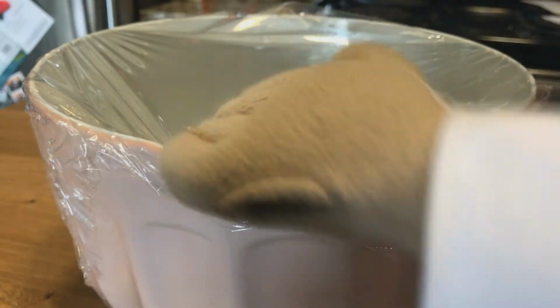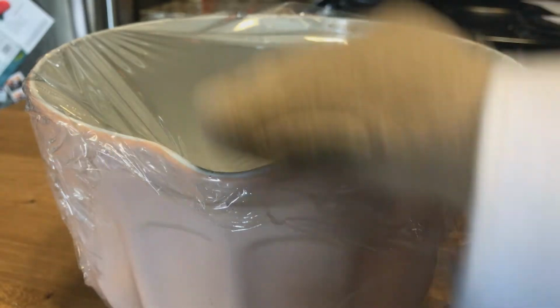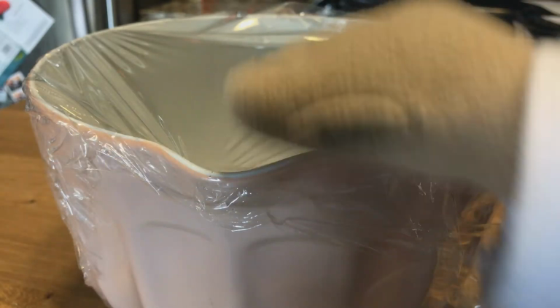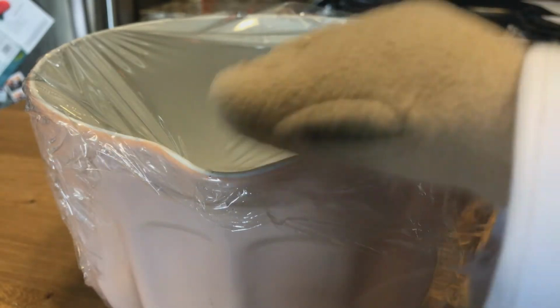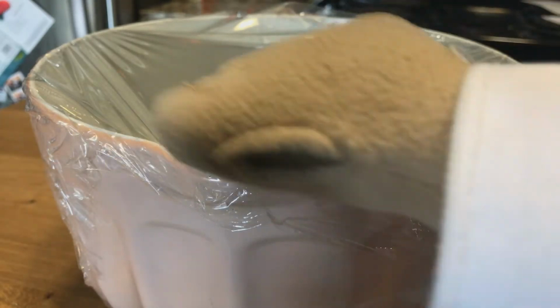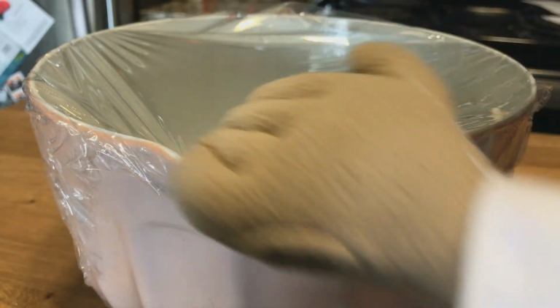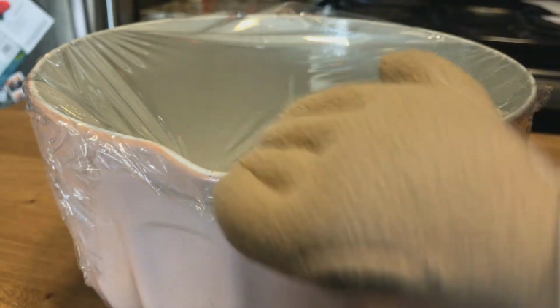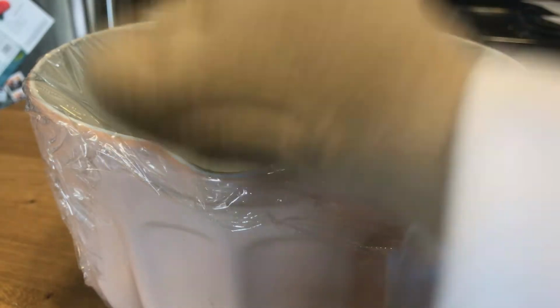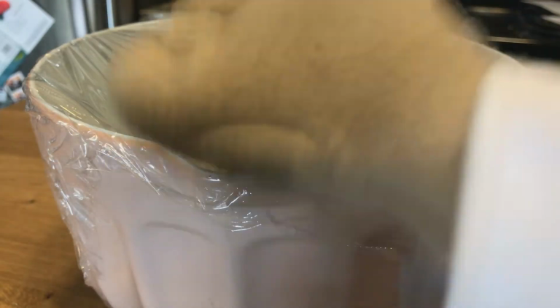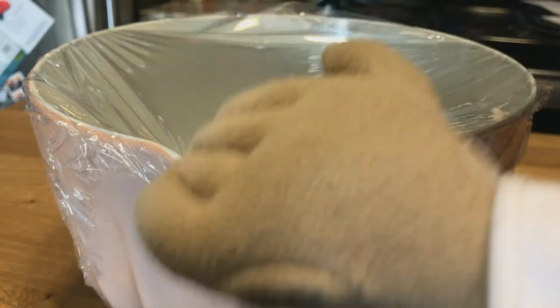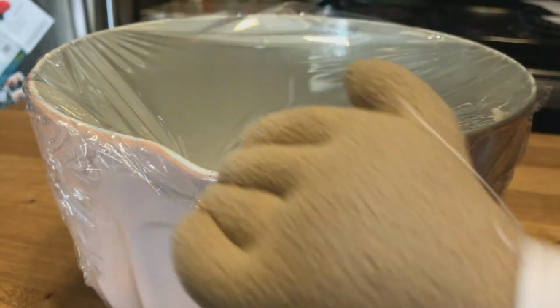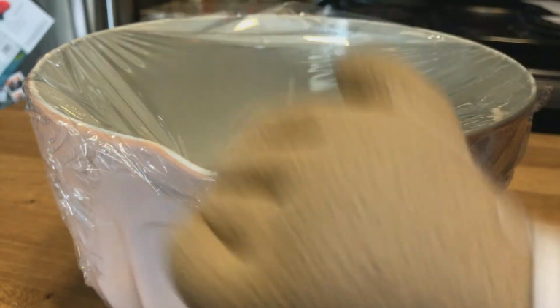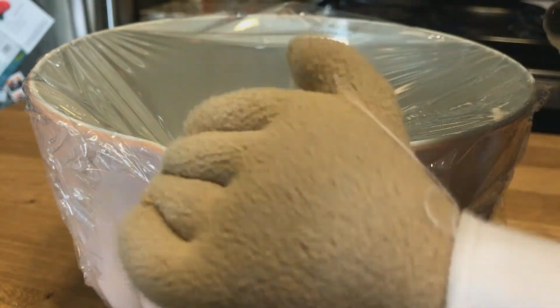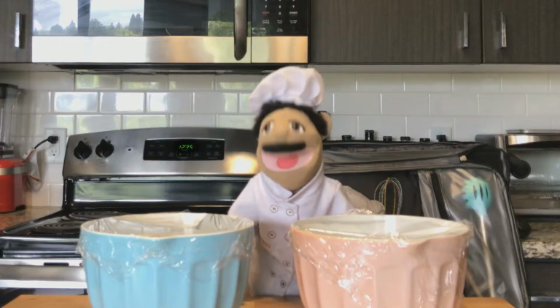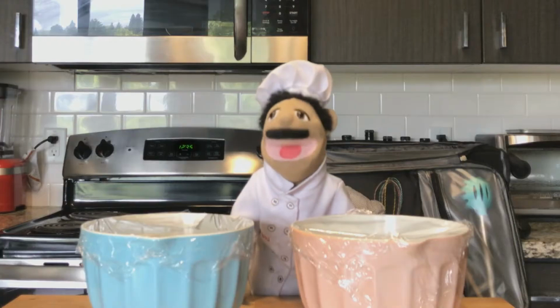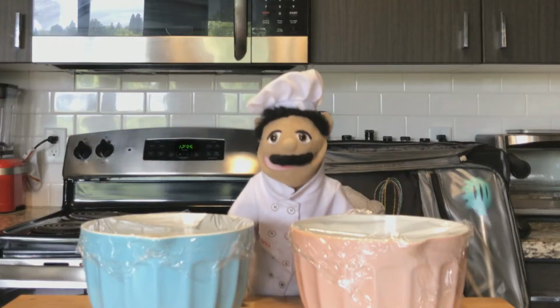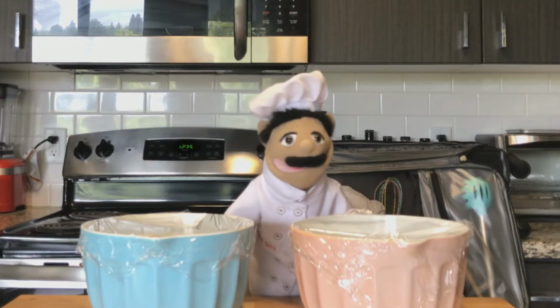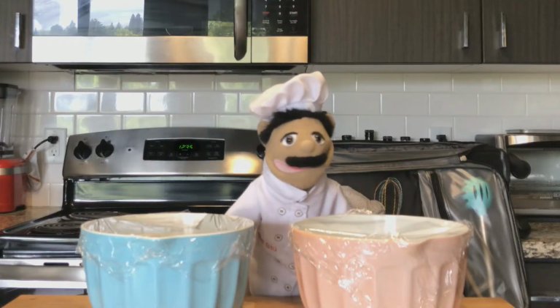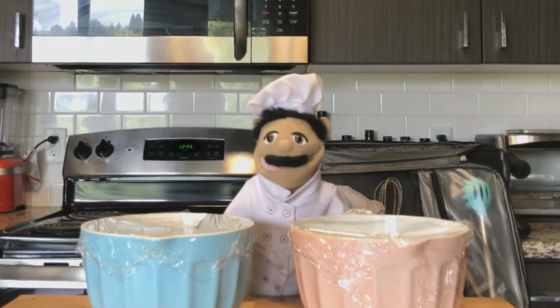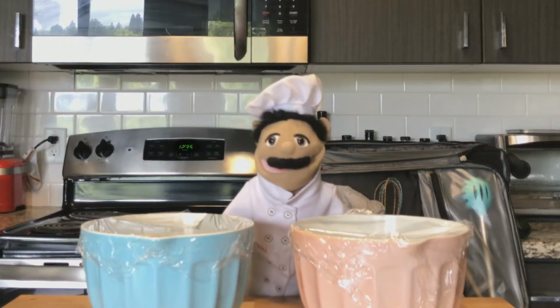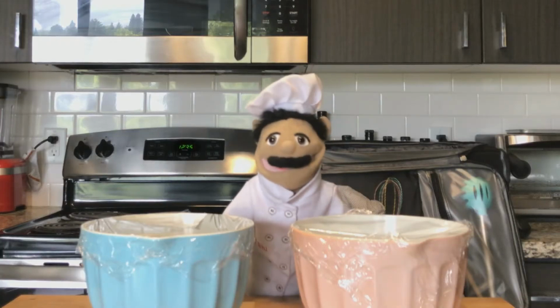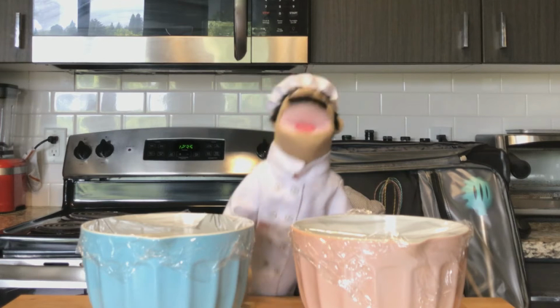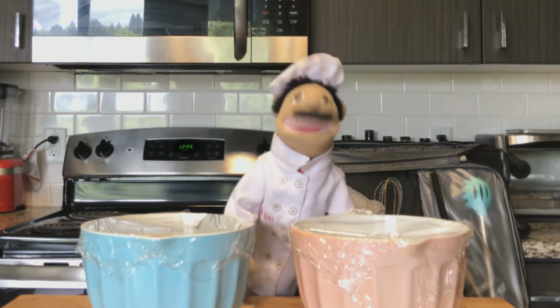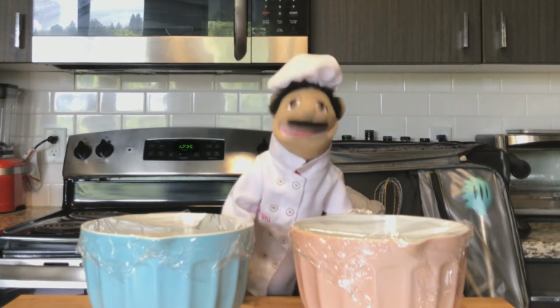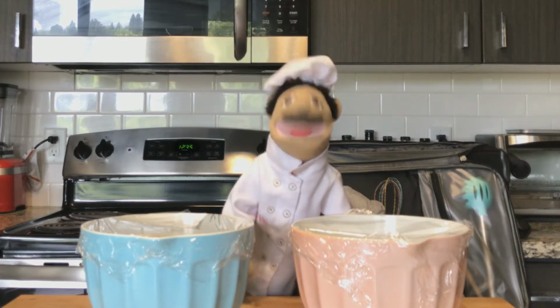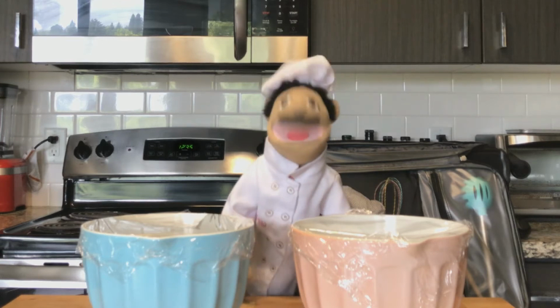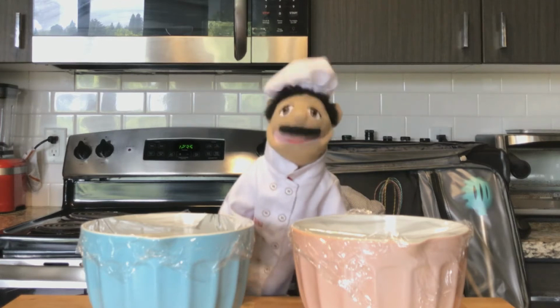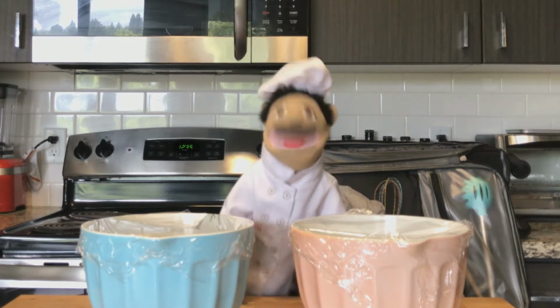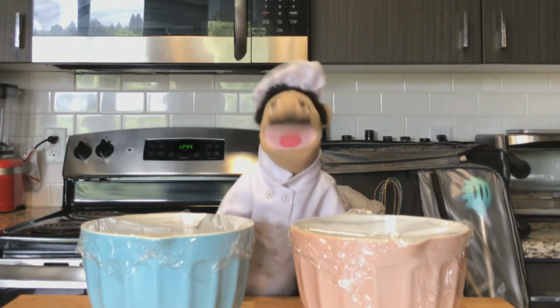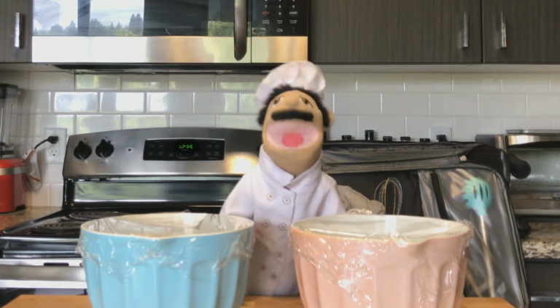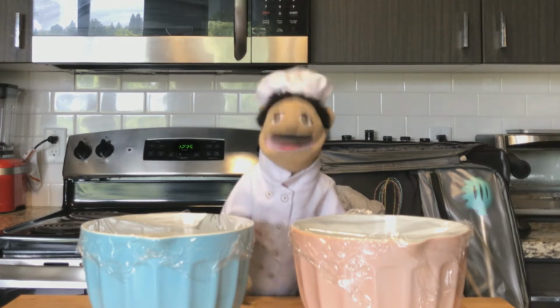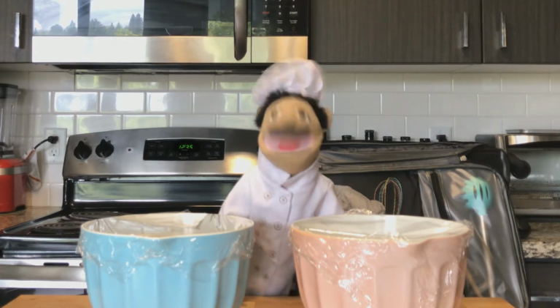Transfer the dough to an oiled bowl and cover with plastic wrap. Now let them rest for 60 to 90 minutes until doubled.